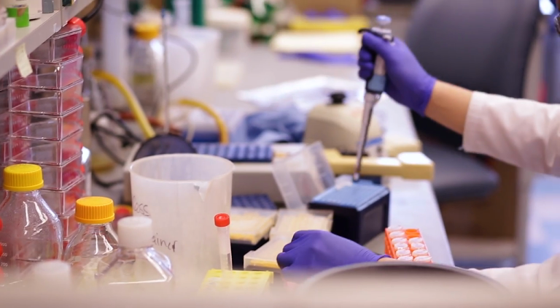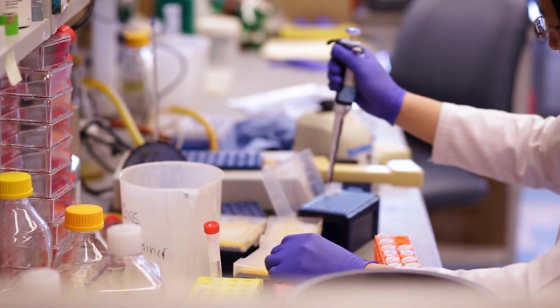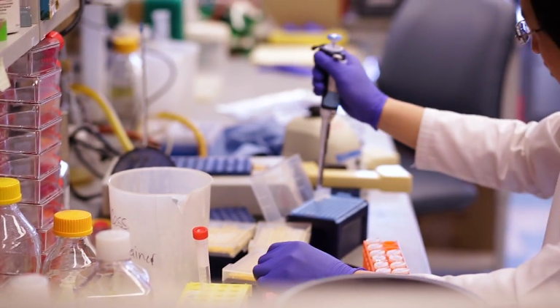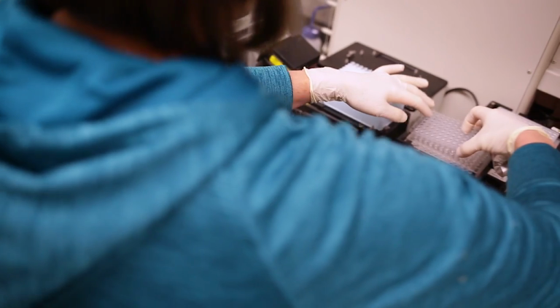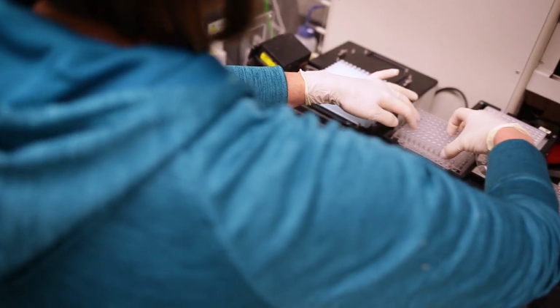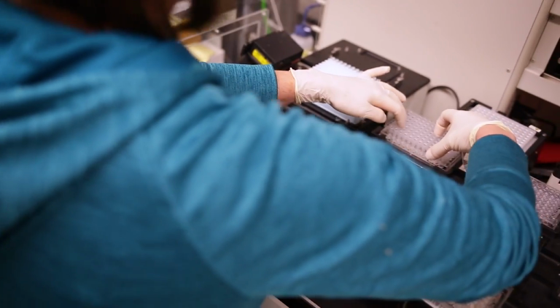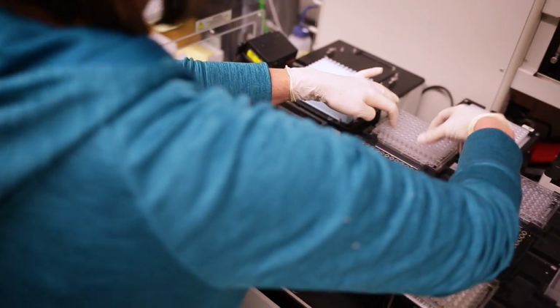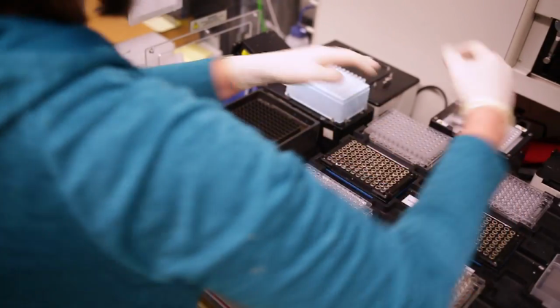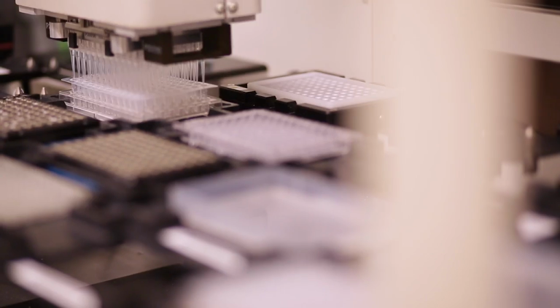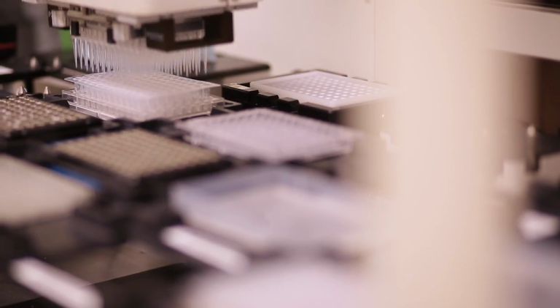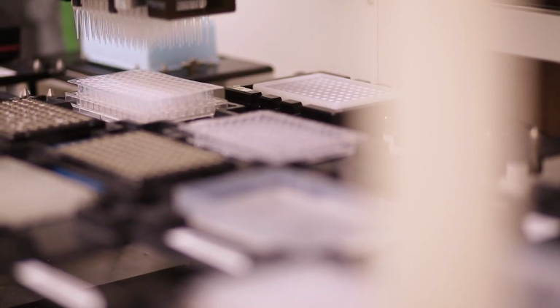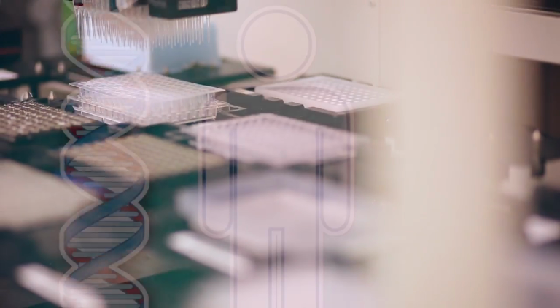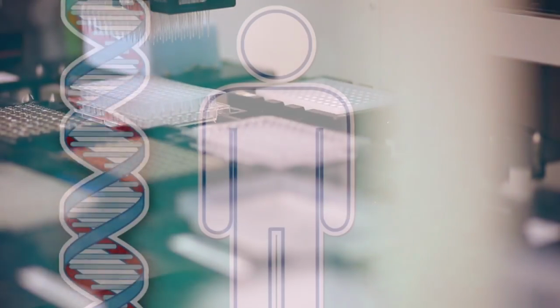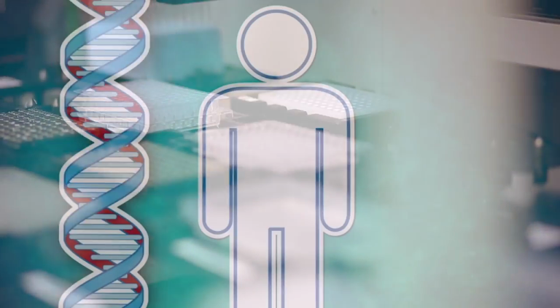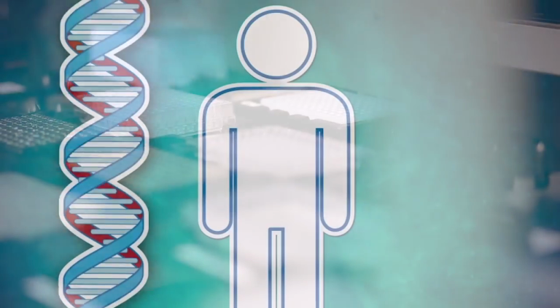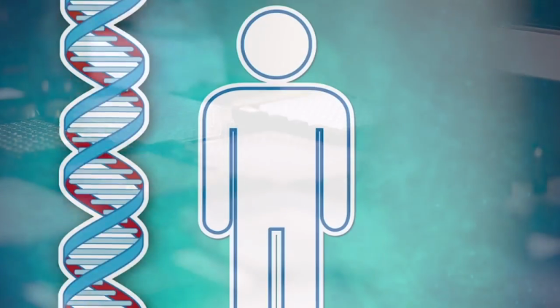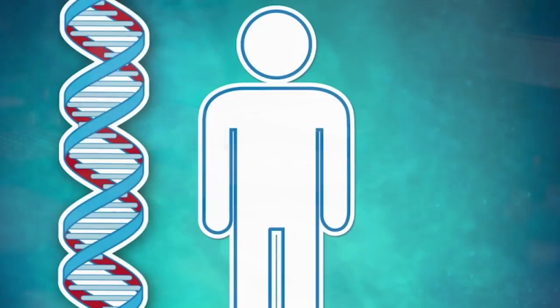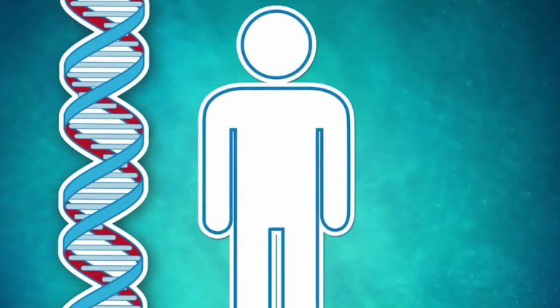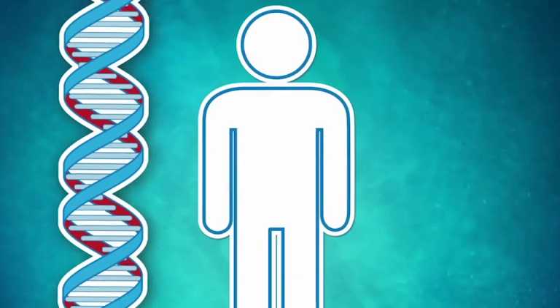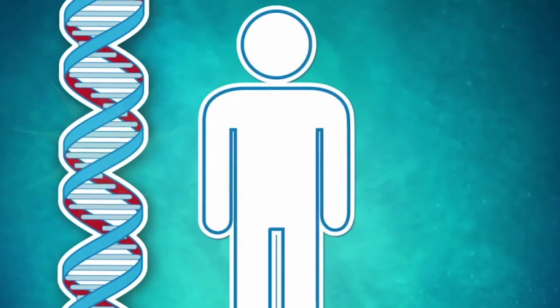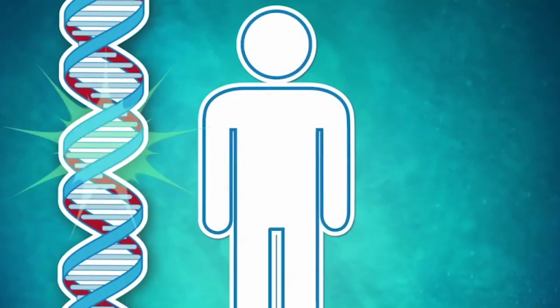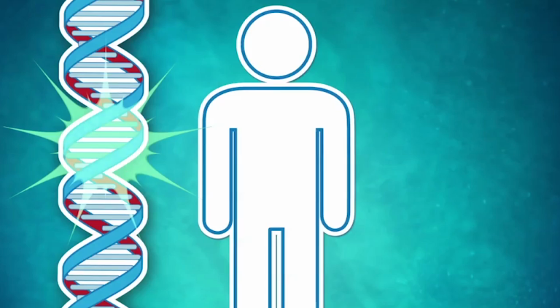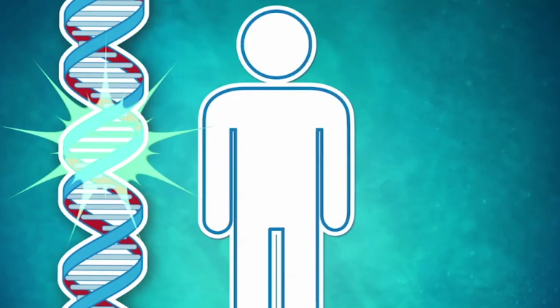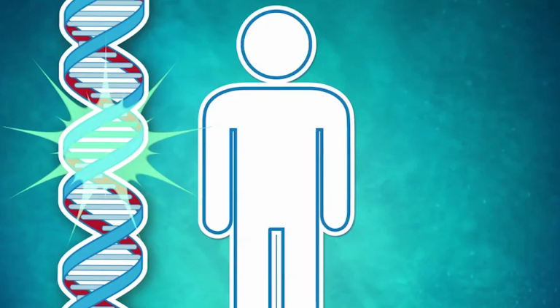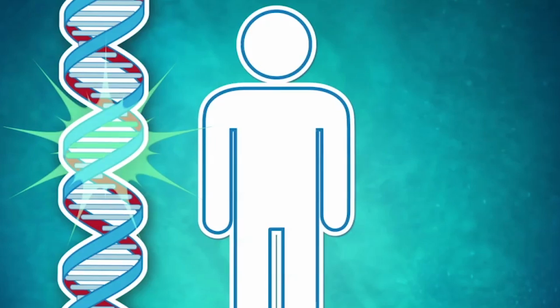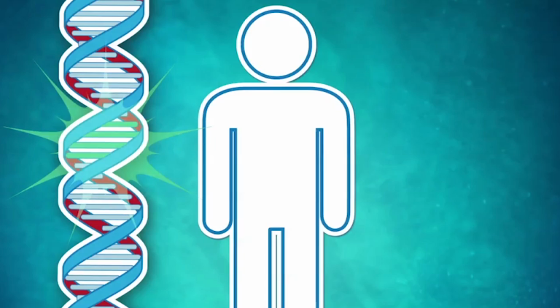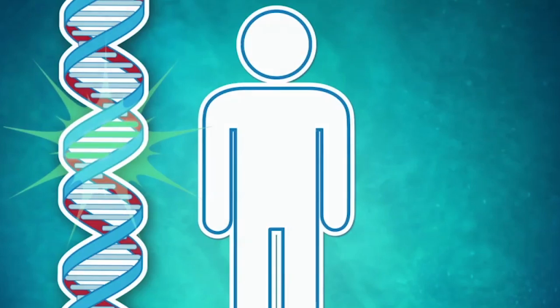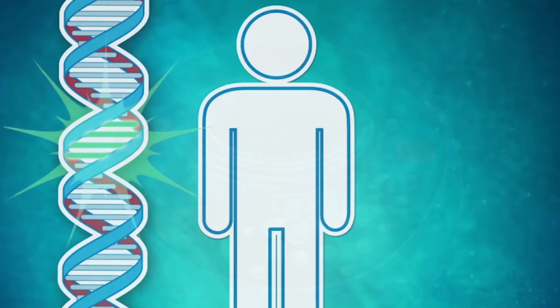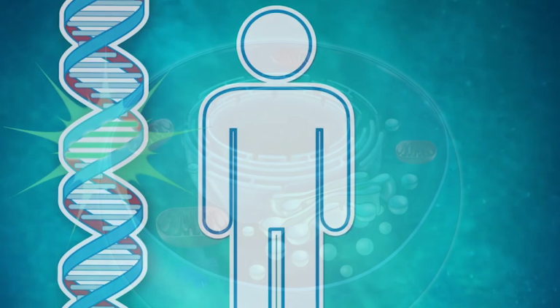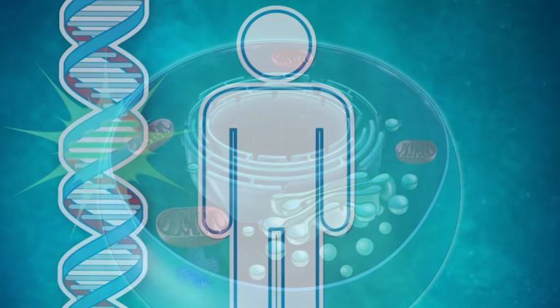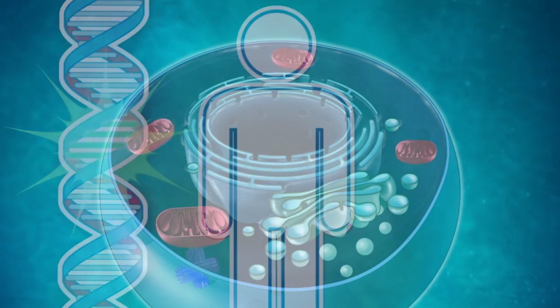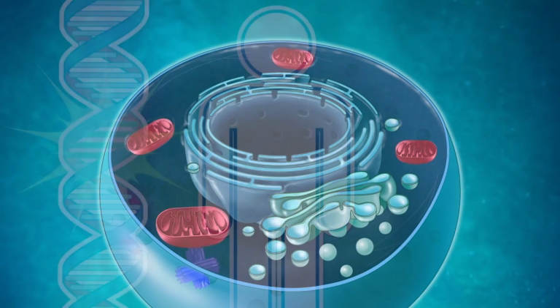Mutations cause cancers. But what causes these mutations? Three factors are responsible.